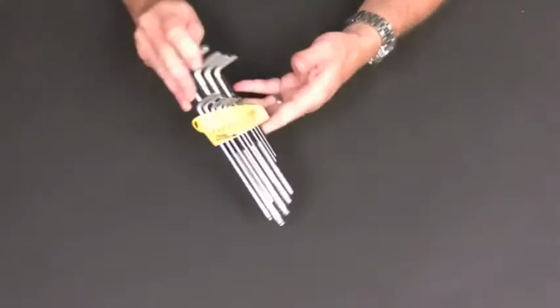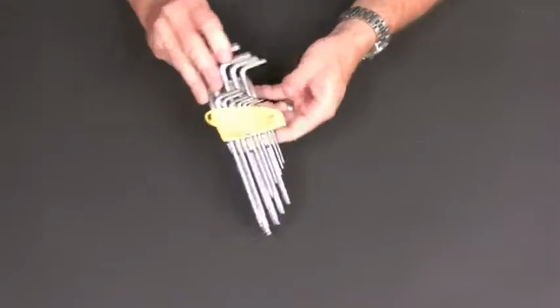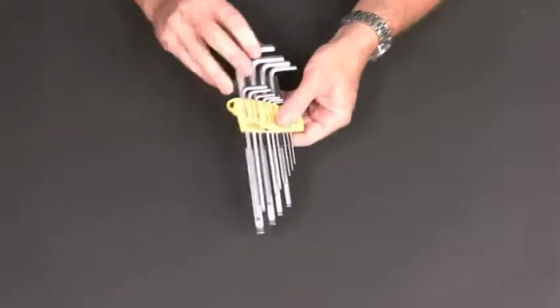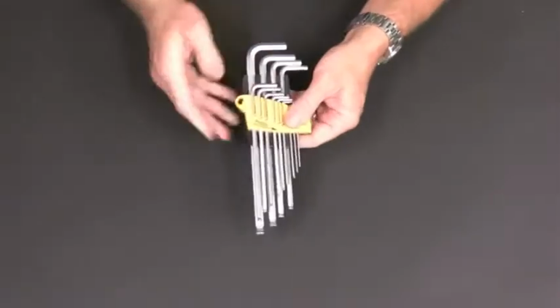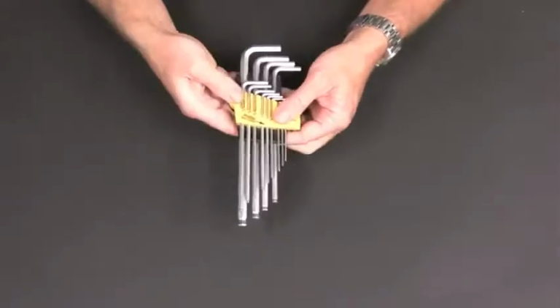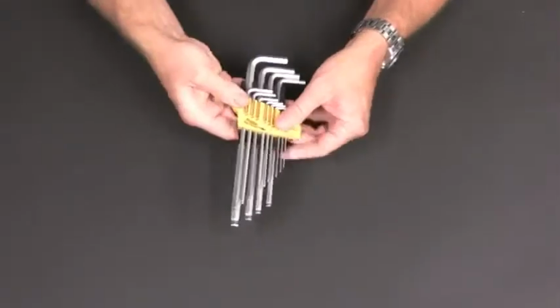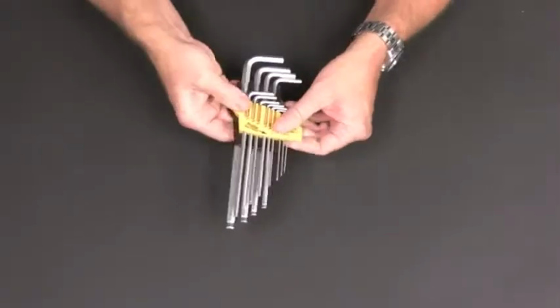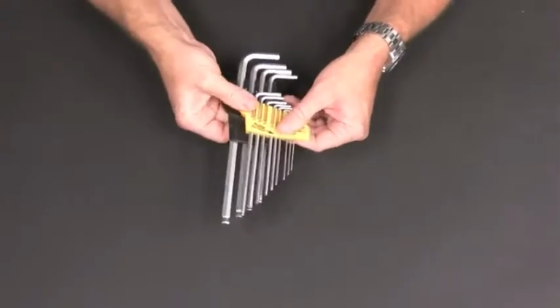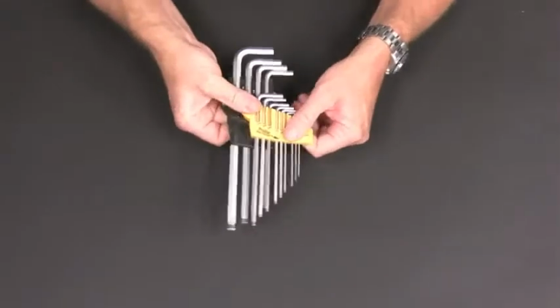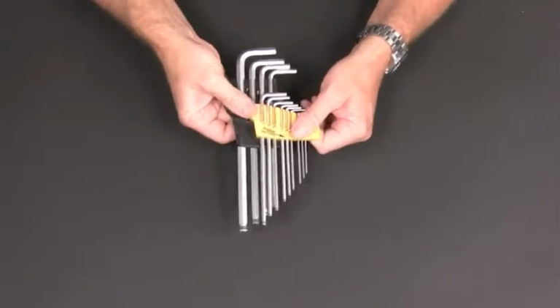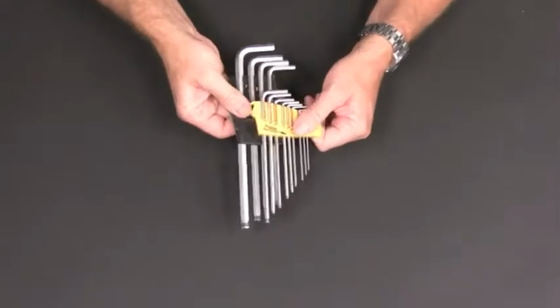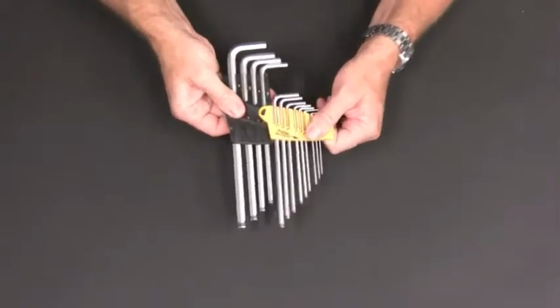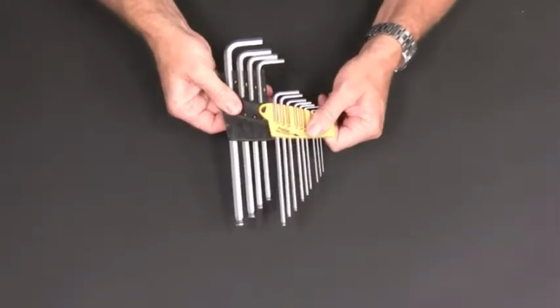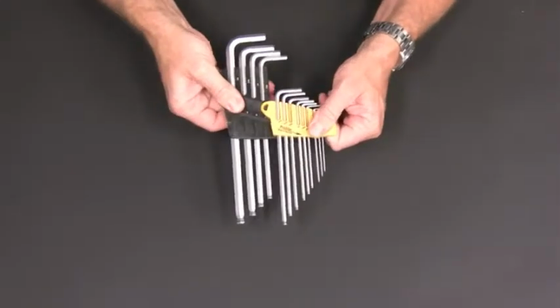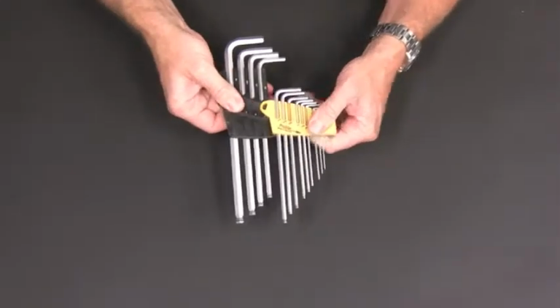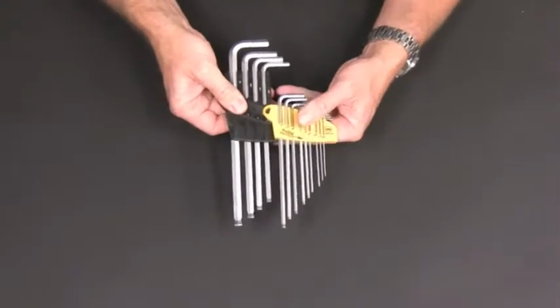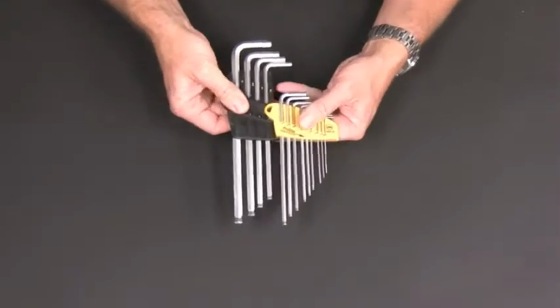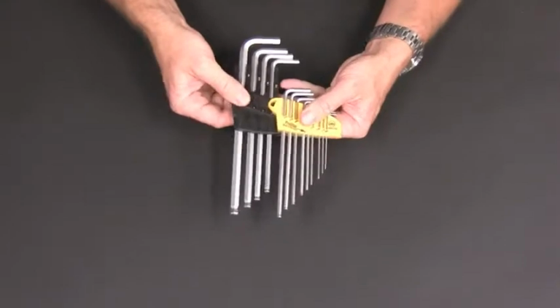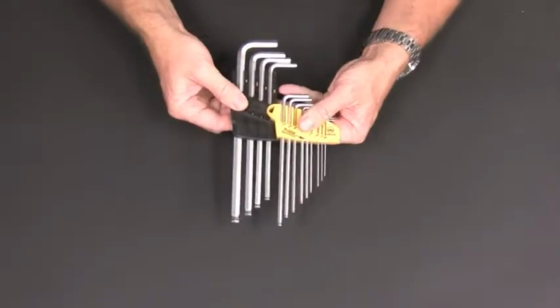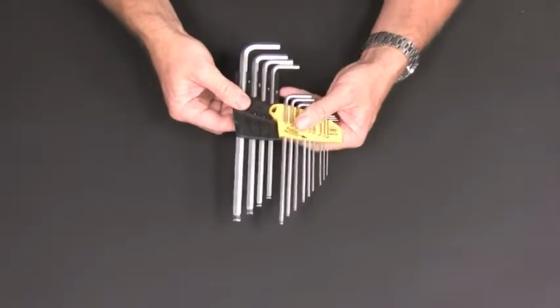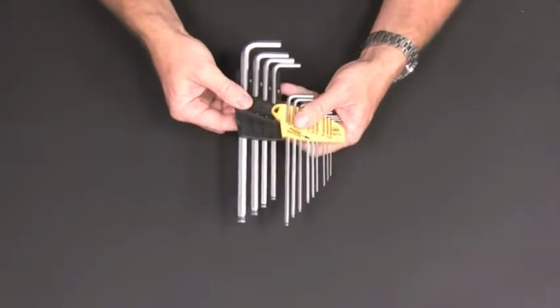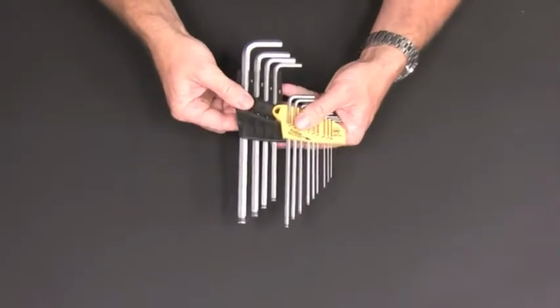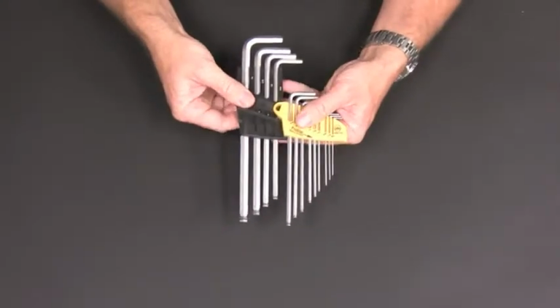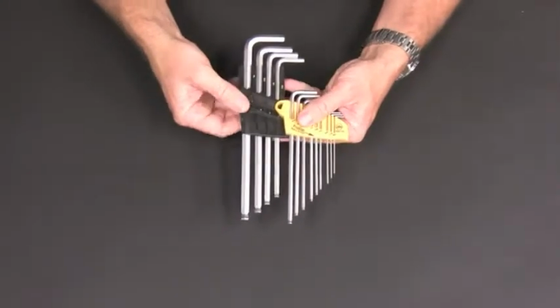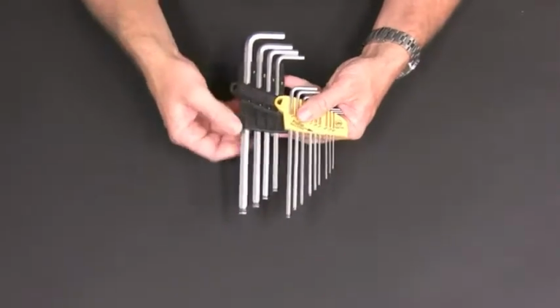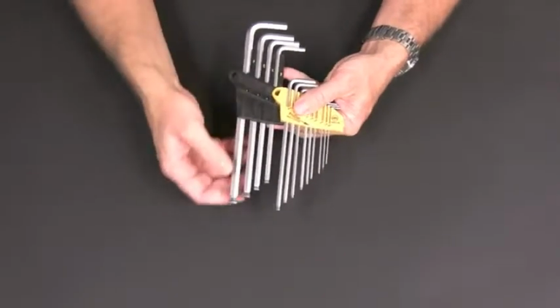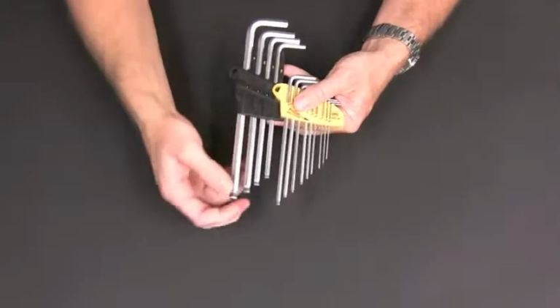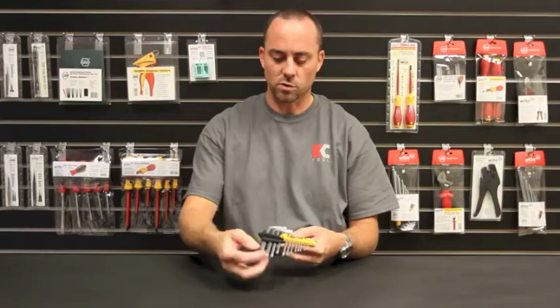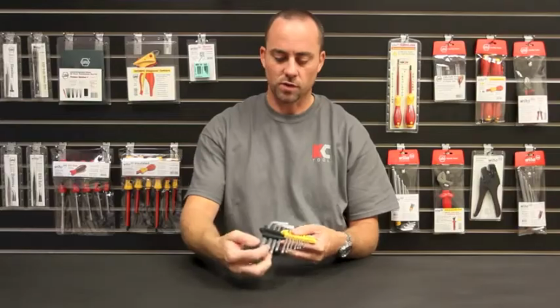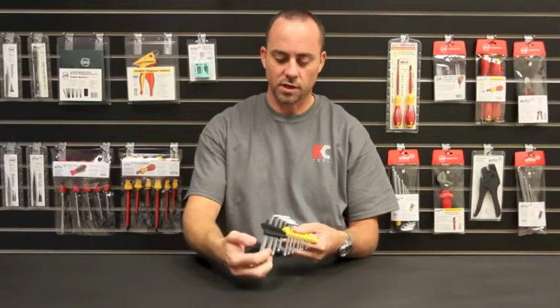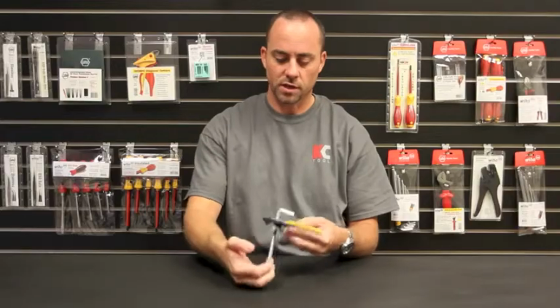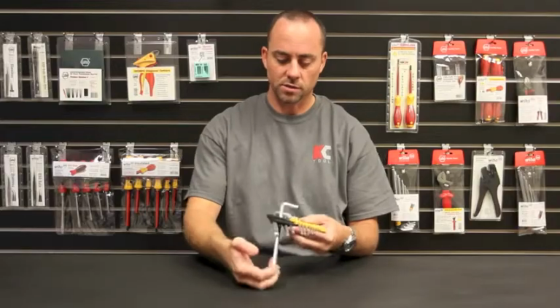Check out this ProStar holder. It allows you to access each key without removing any others.